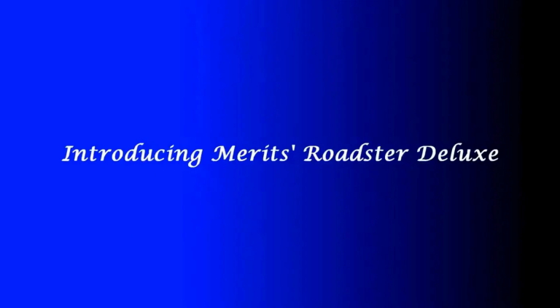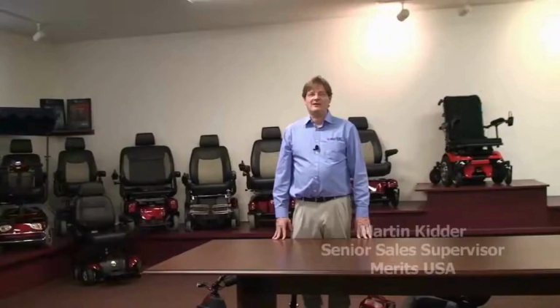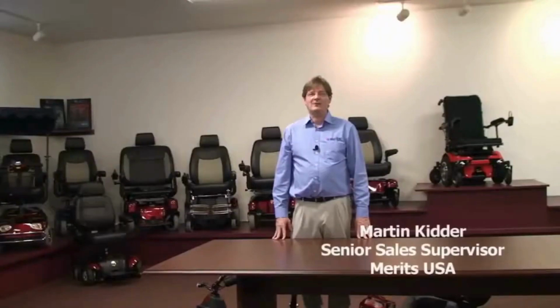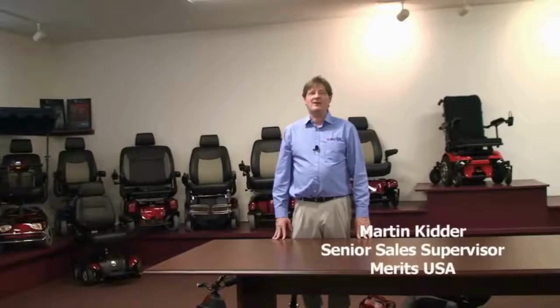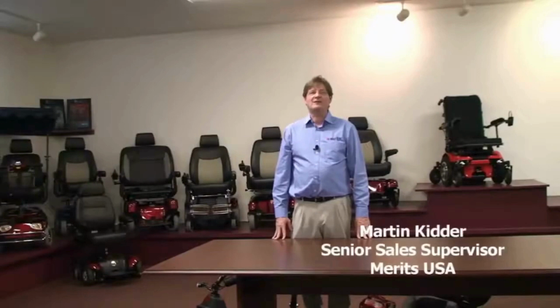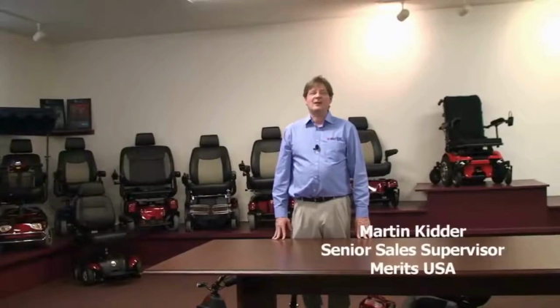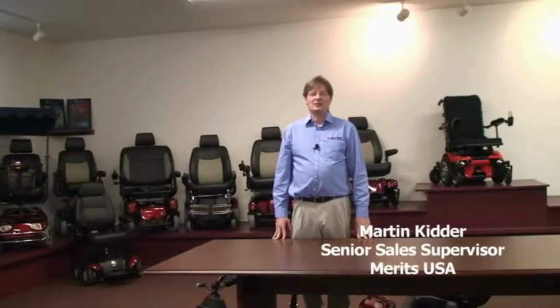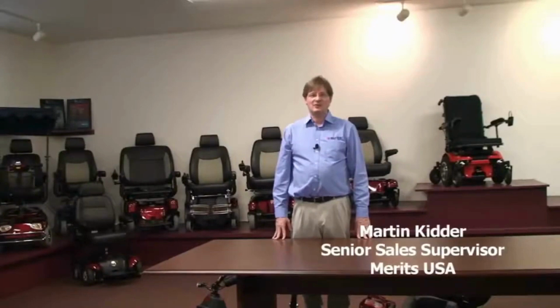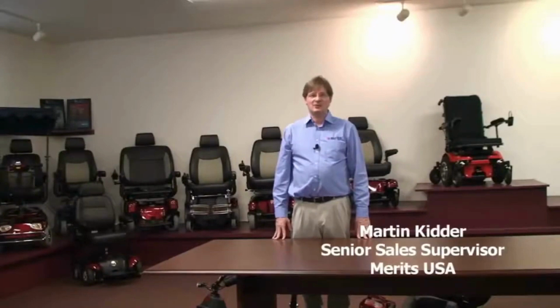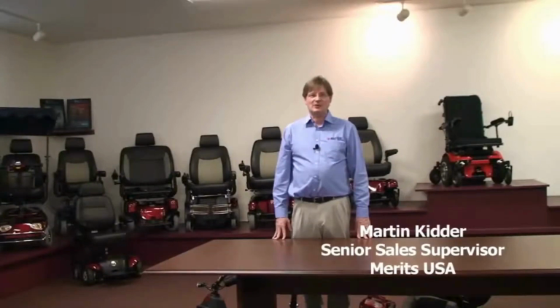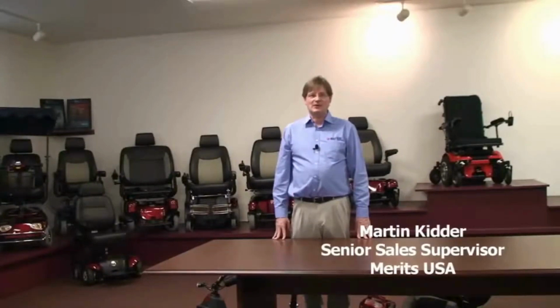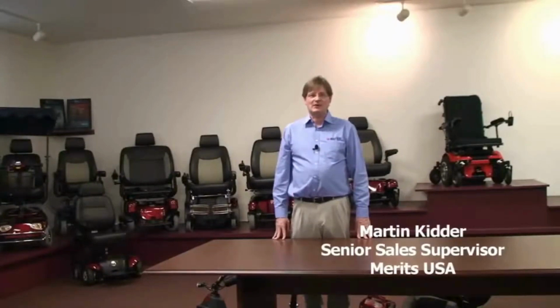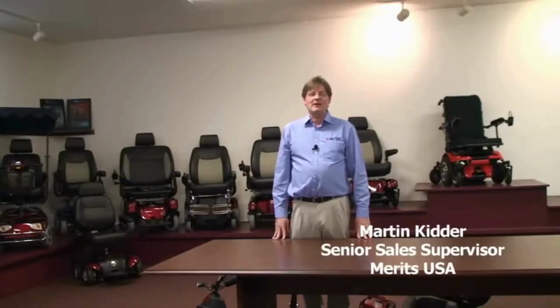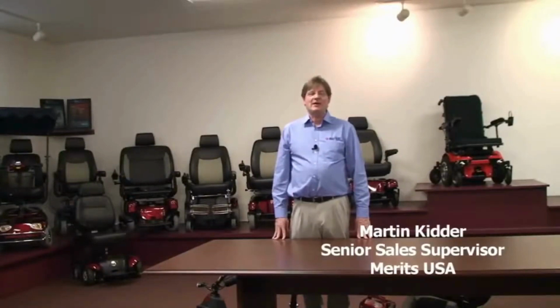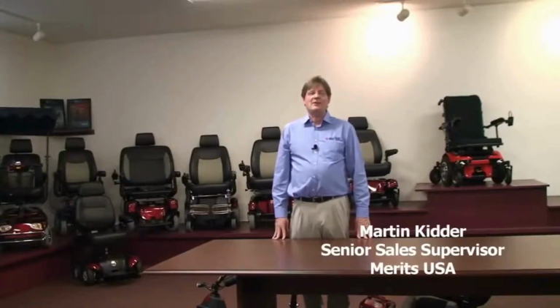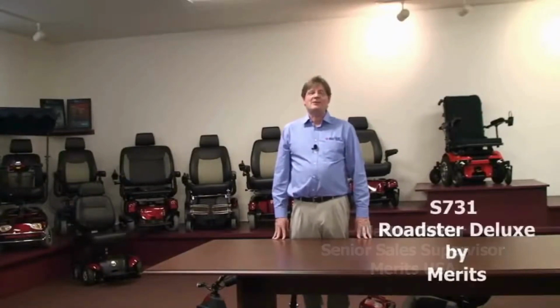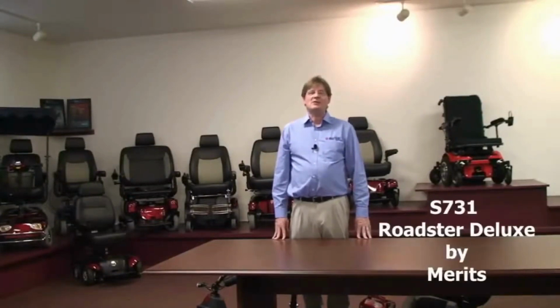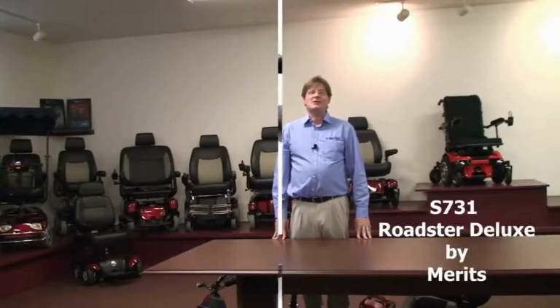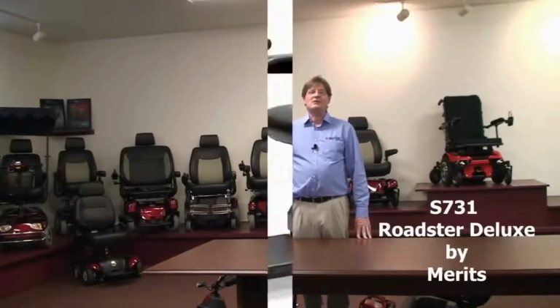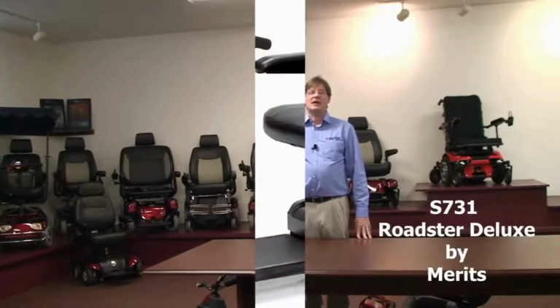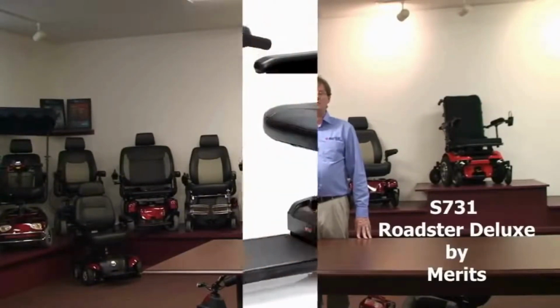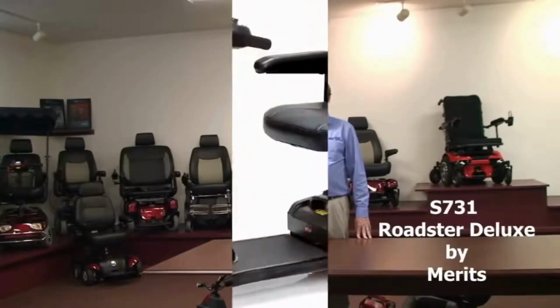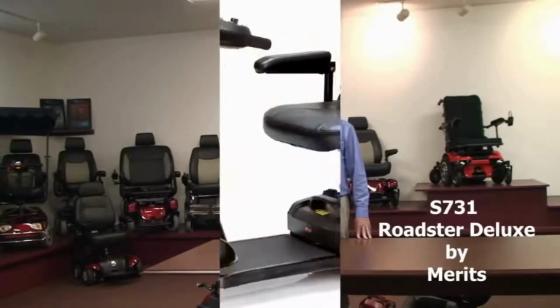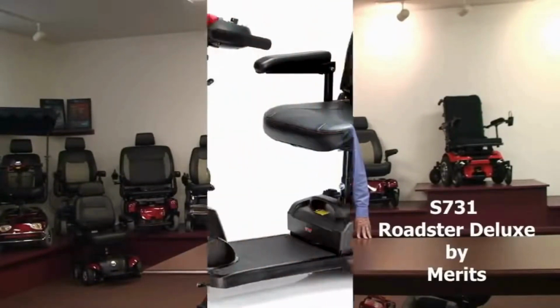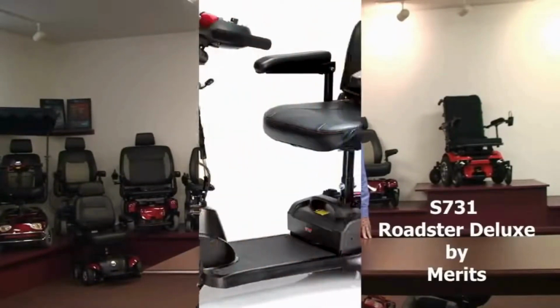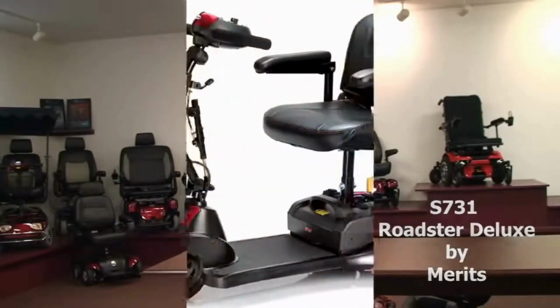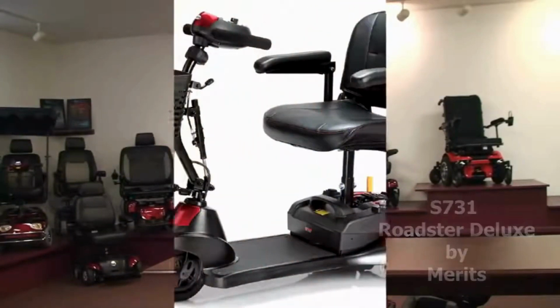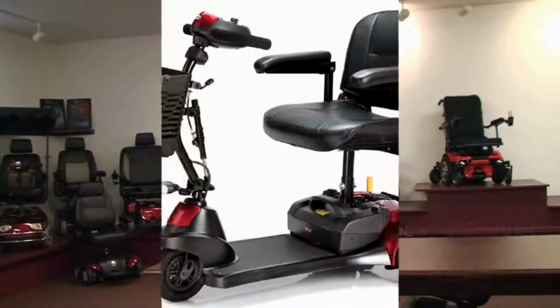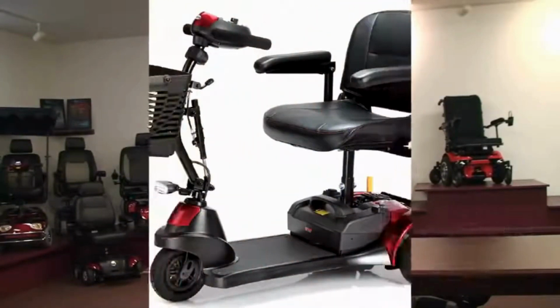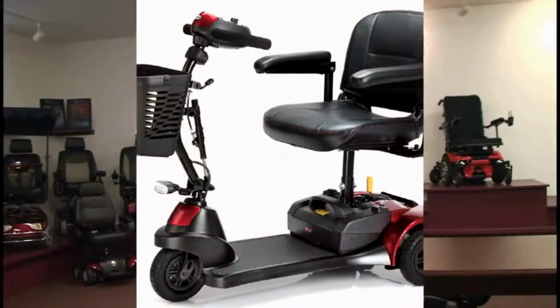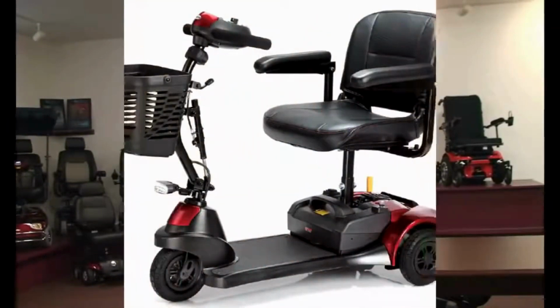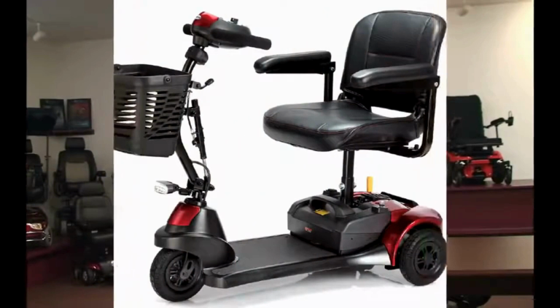I'm Martin, I'm with Merits USA, and I'm here to show you the S731 Roadster Deluxe.